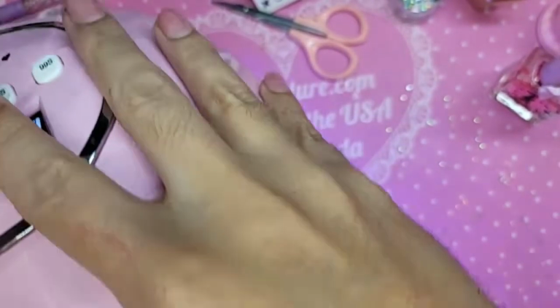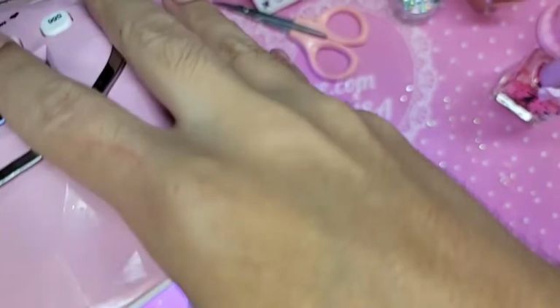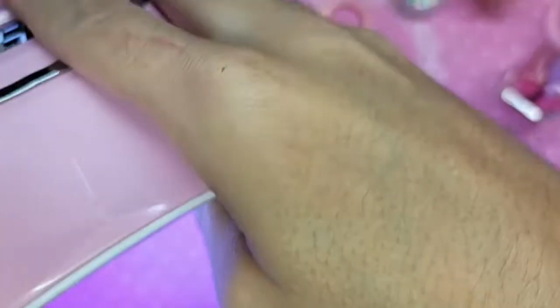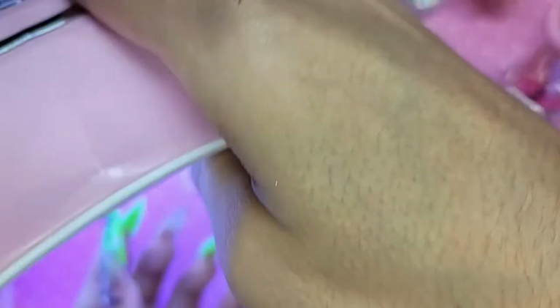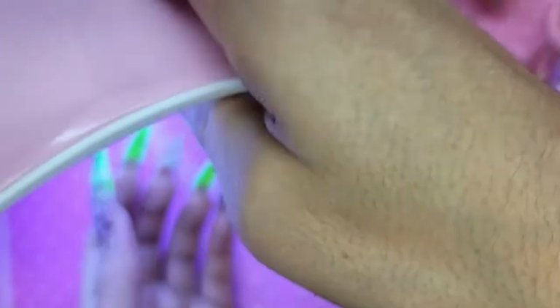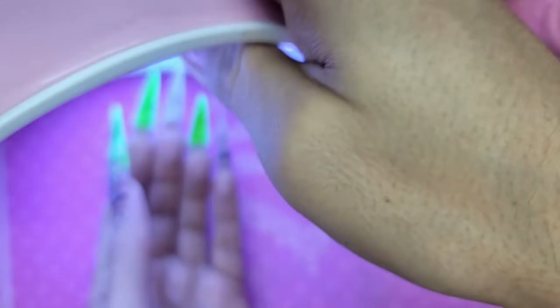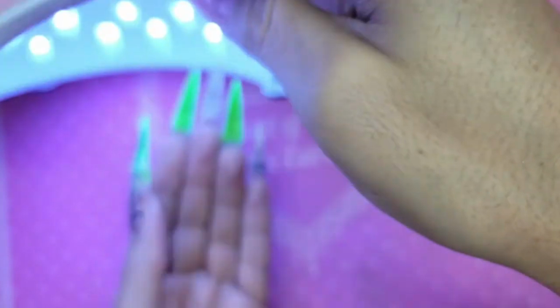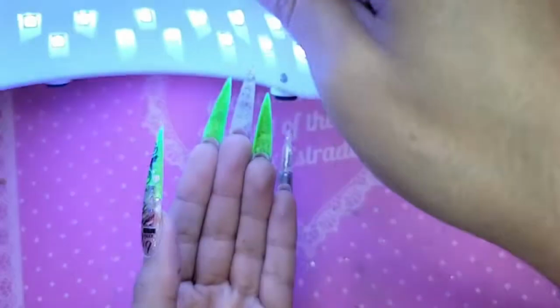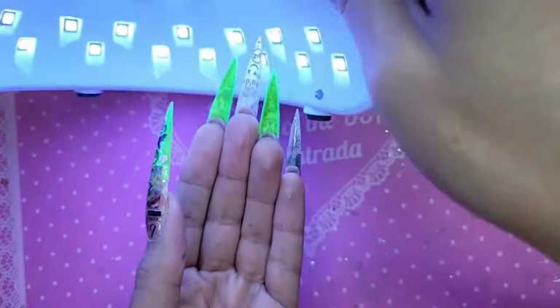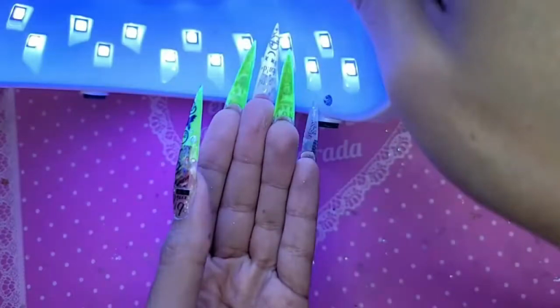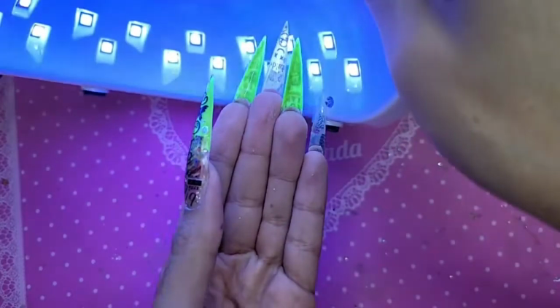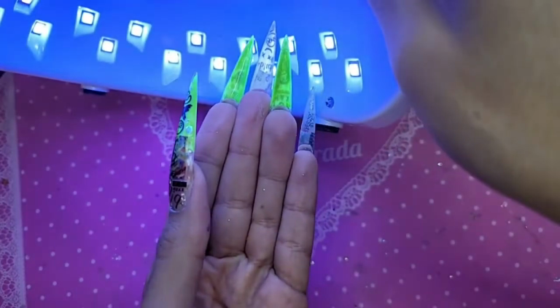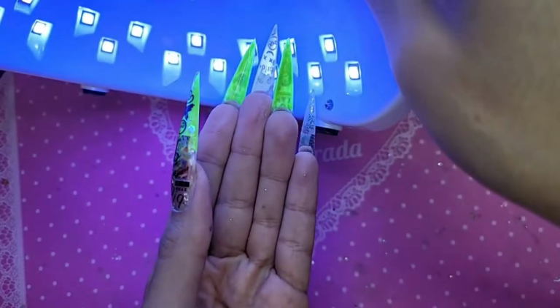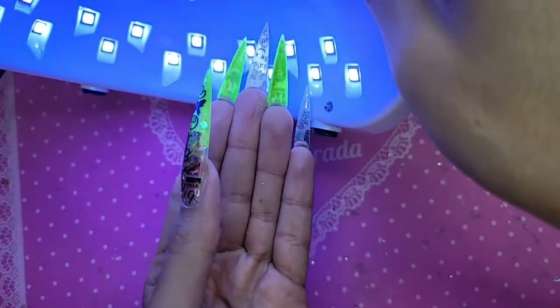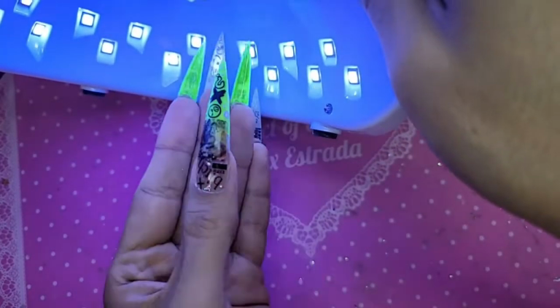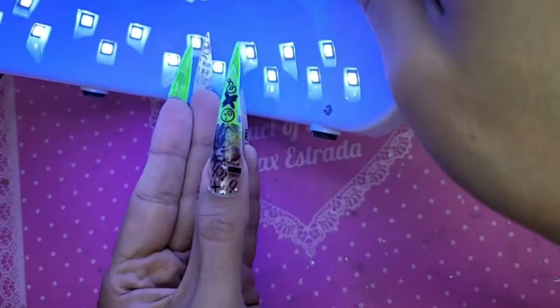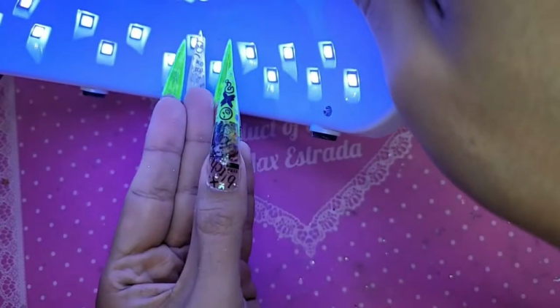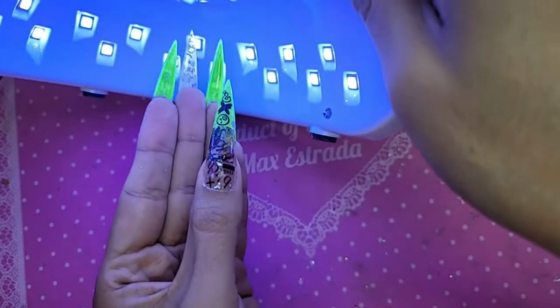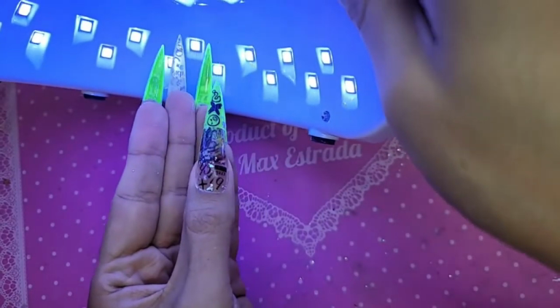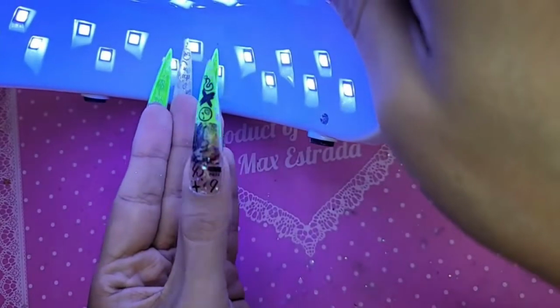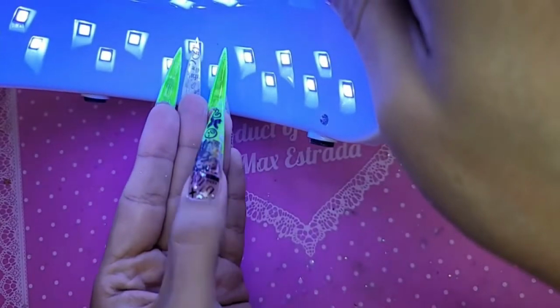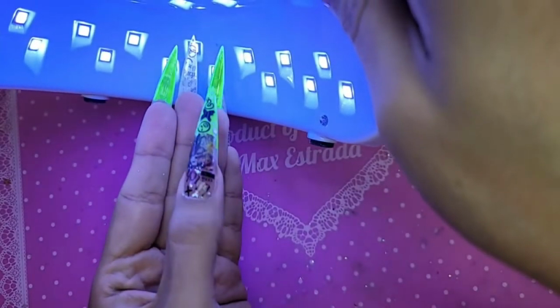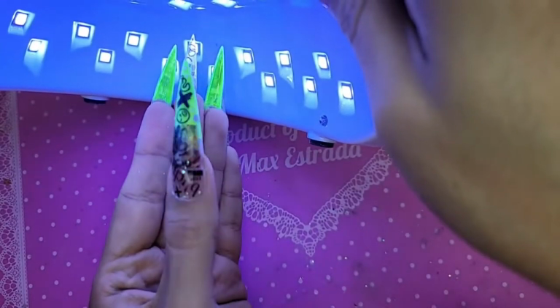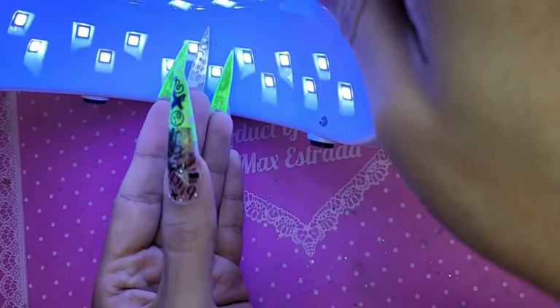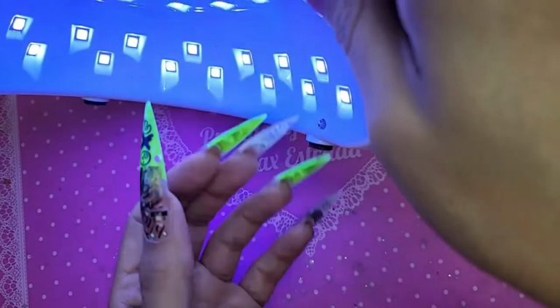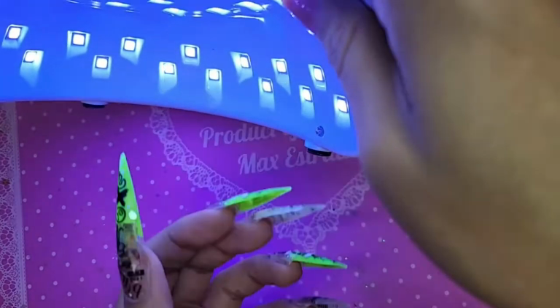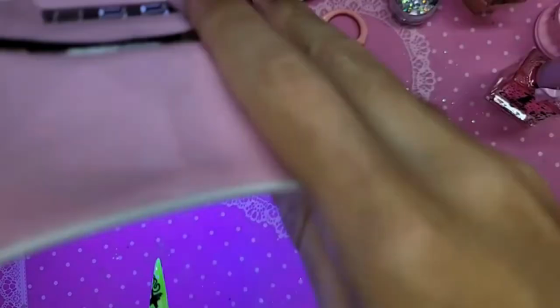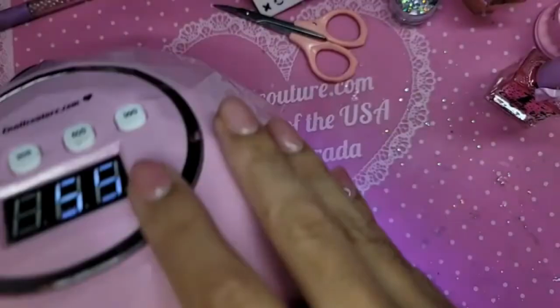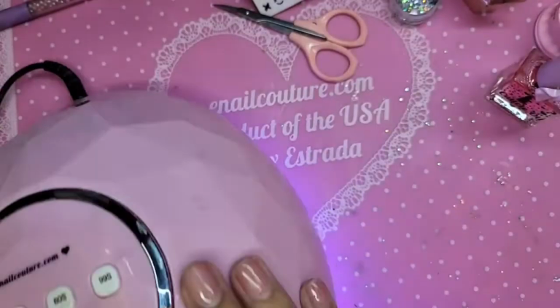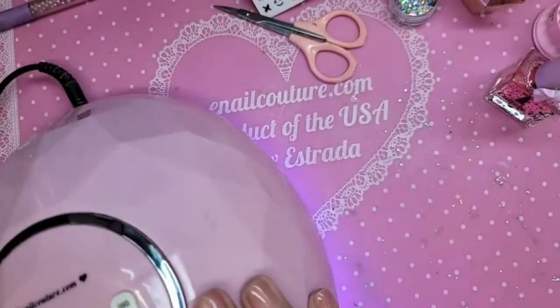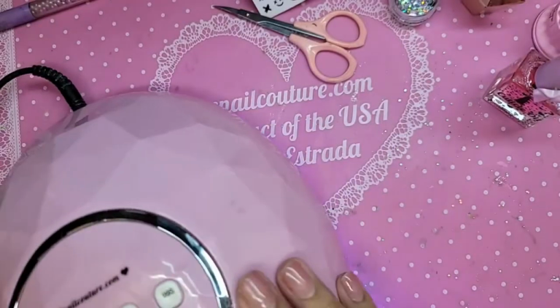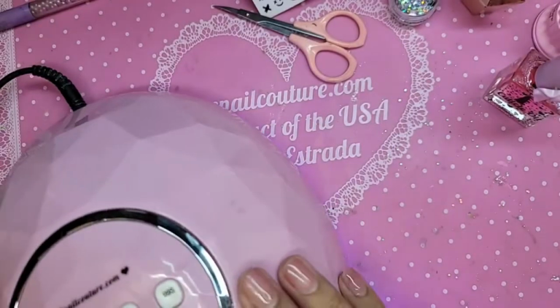Can you guys see how cool the neon yellow looks inside the lamp? So dope — that flash effect is amazing.